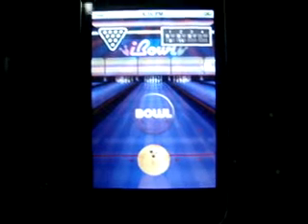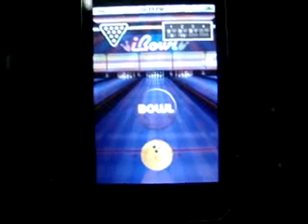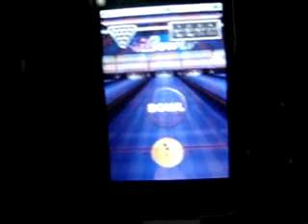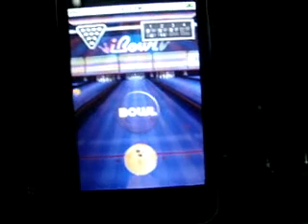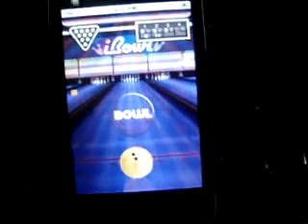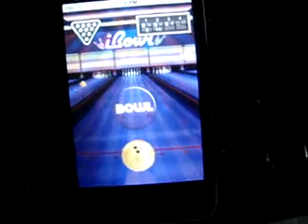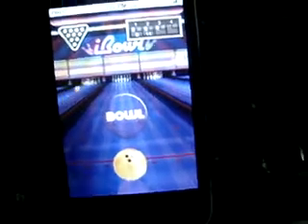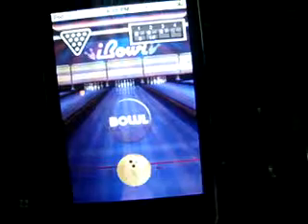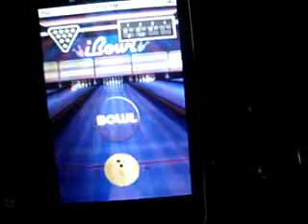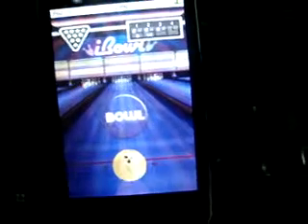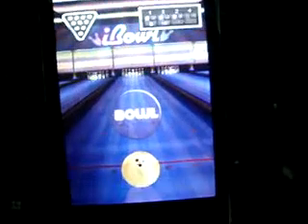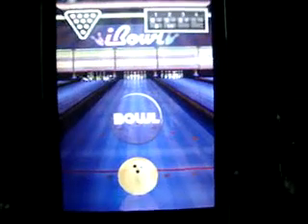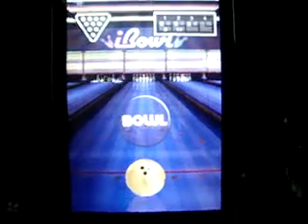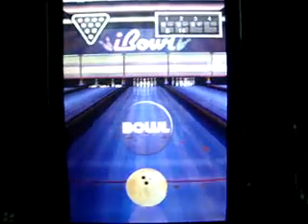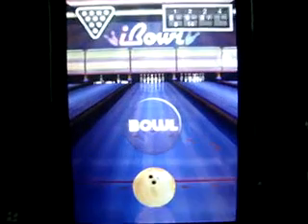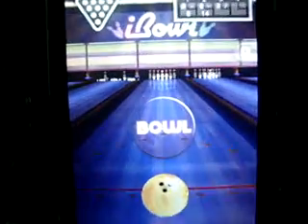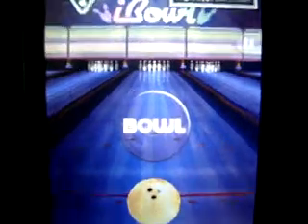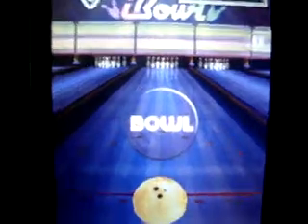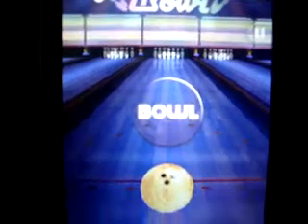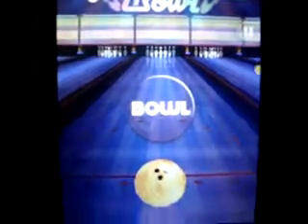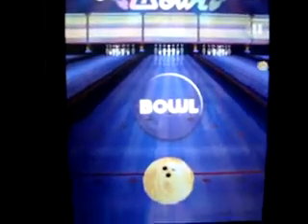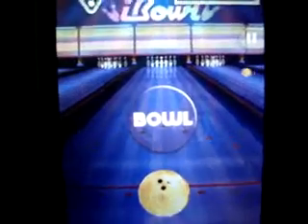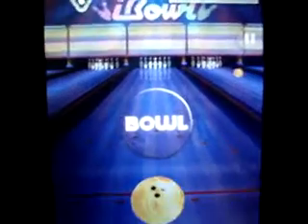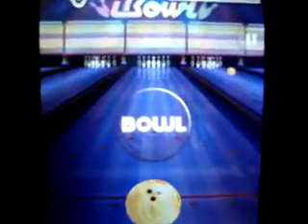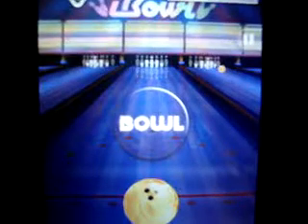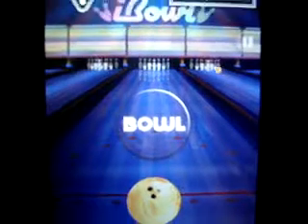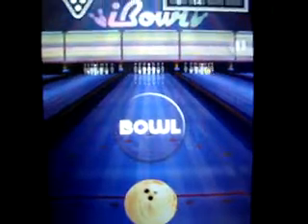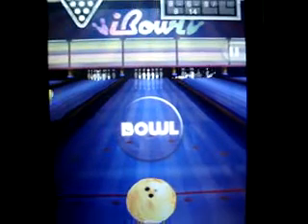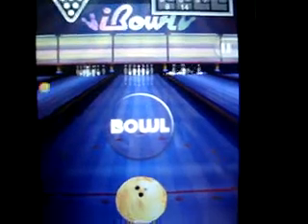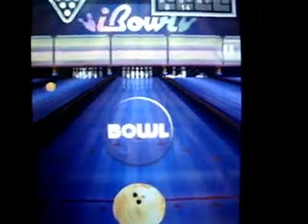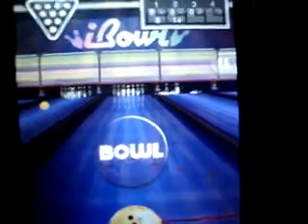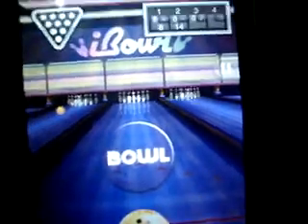And that's all about the game. You can download the pro version and play on more levels and in different ways.